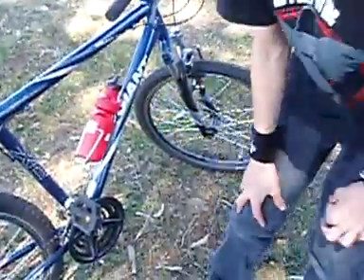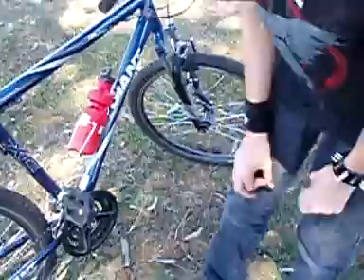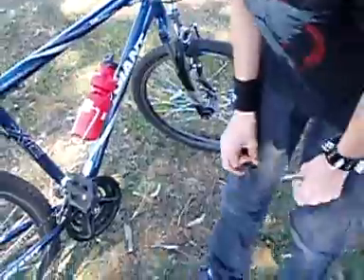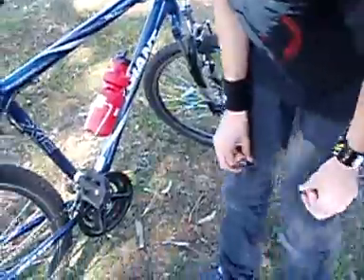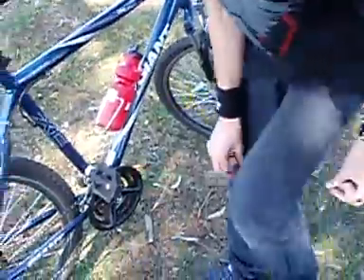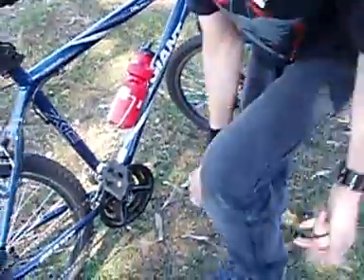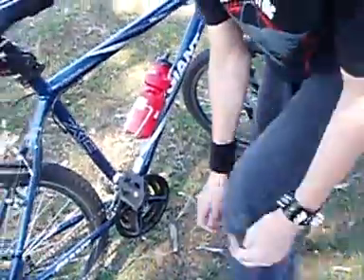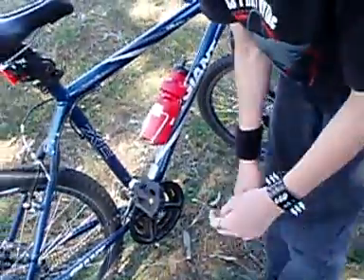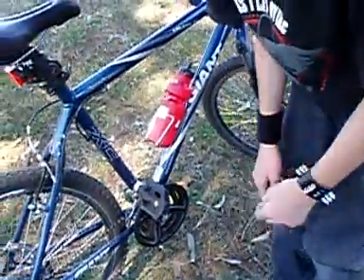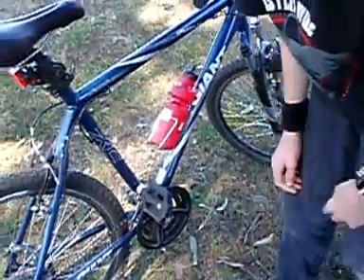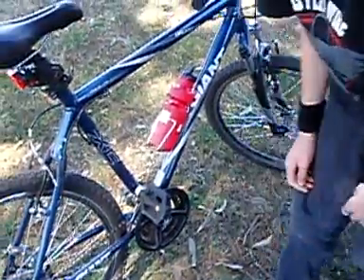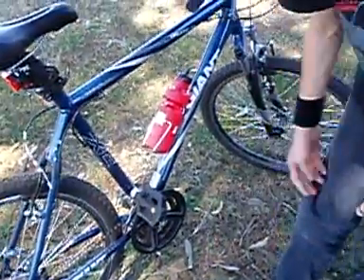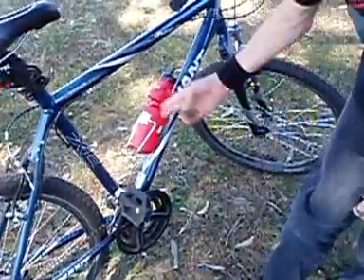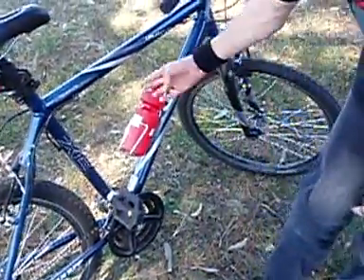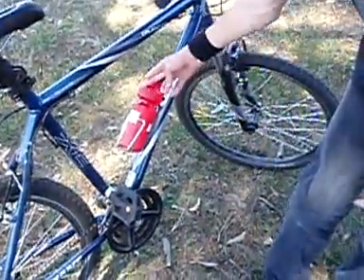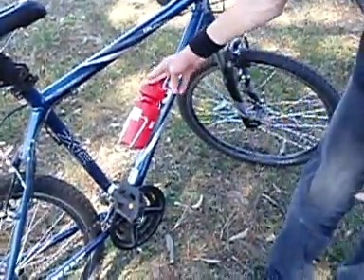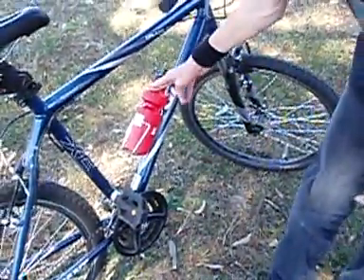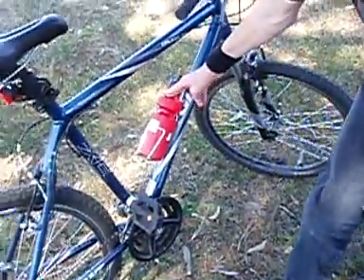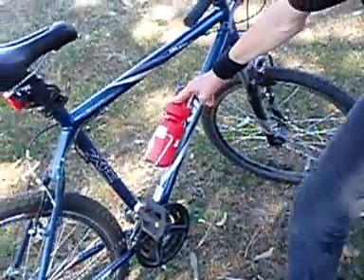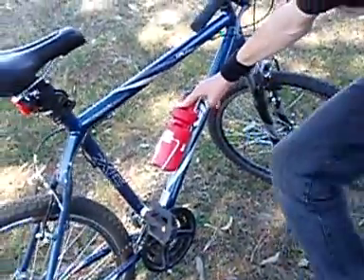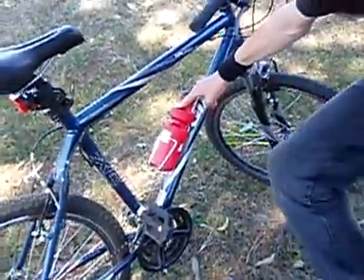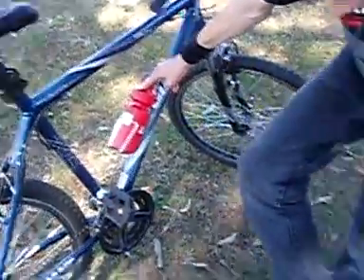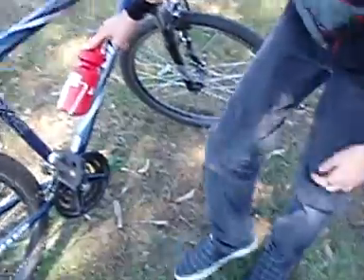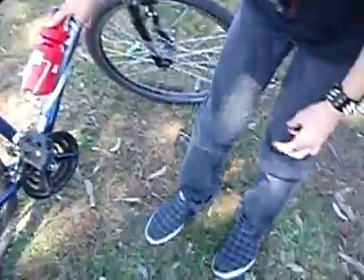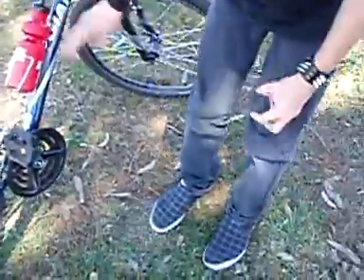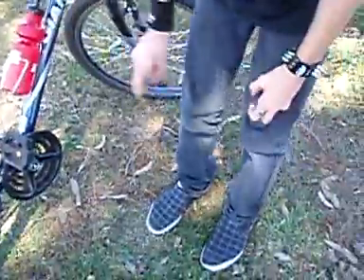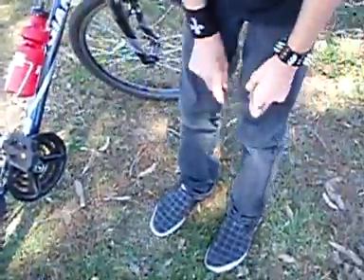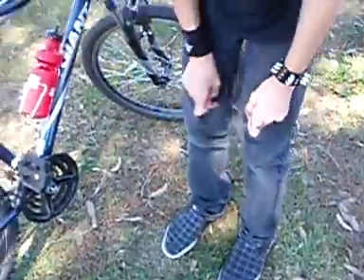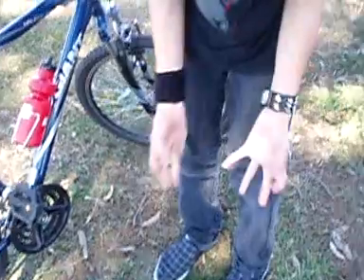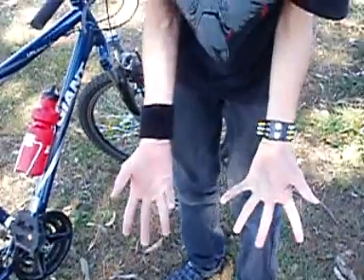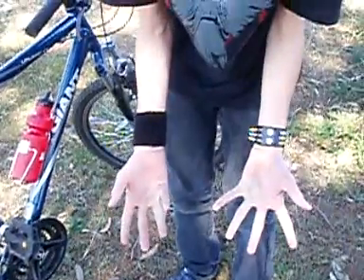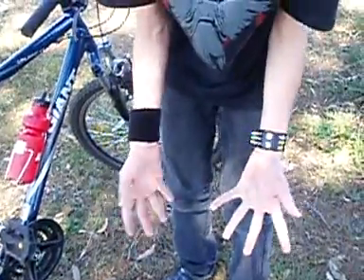I would advise you to bring tie-up shoes though. Also, drink plenty of water. And don't bring your wallet because it will just get stolen.